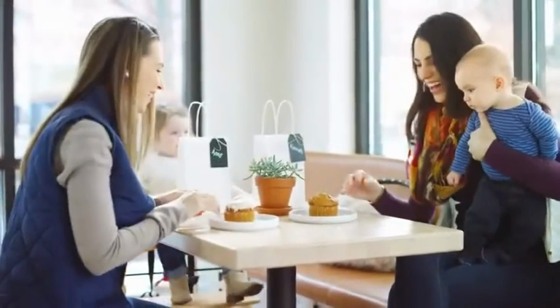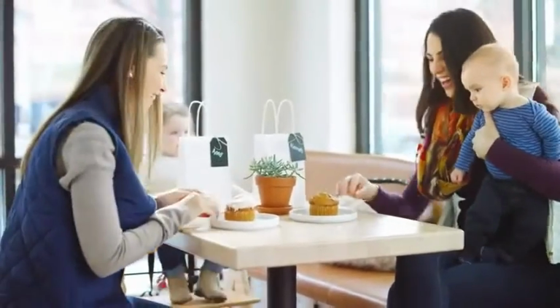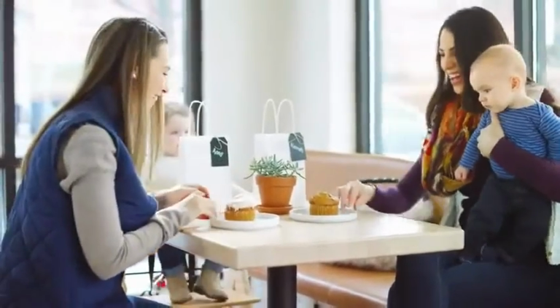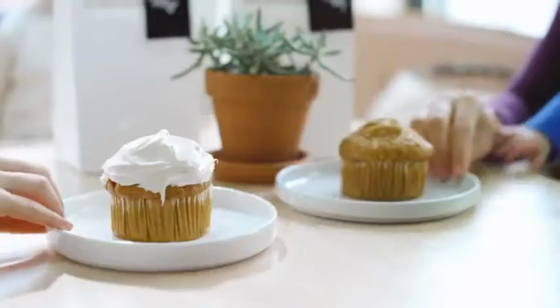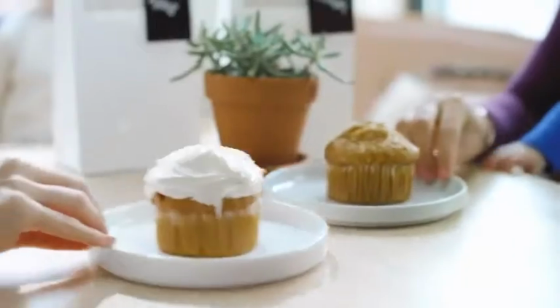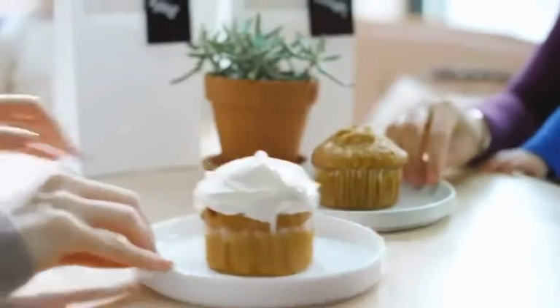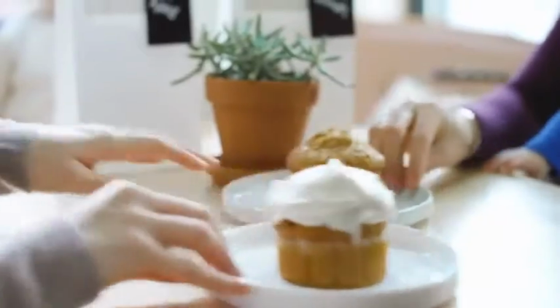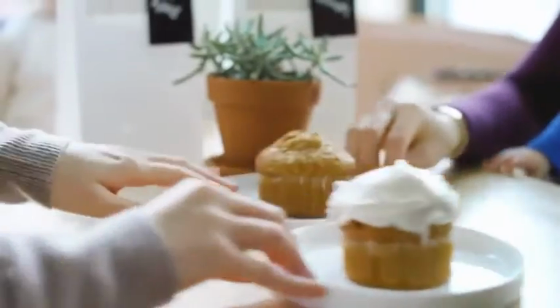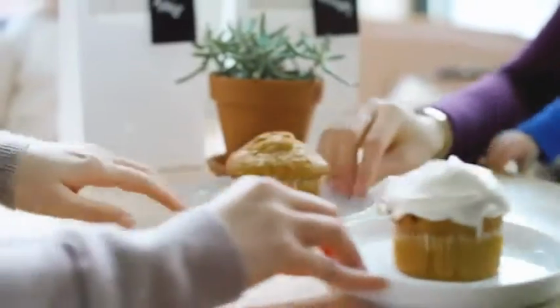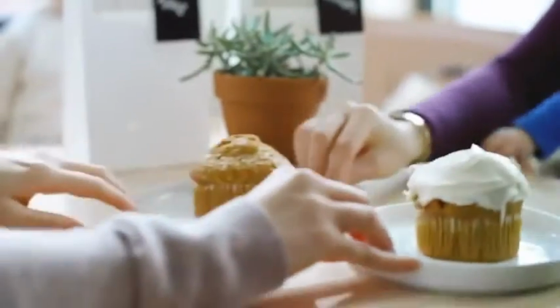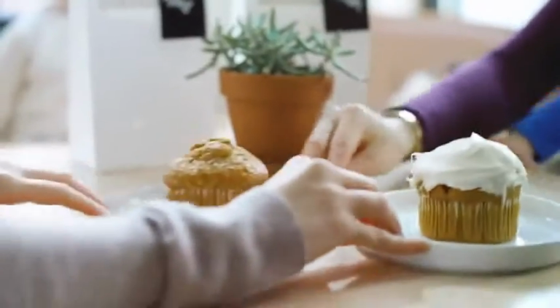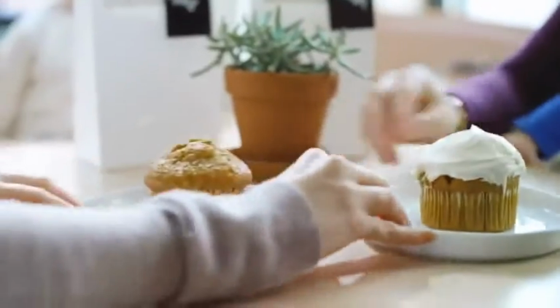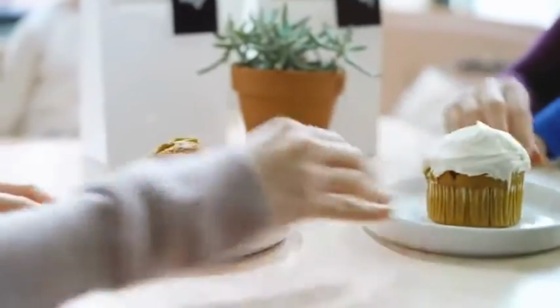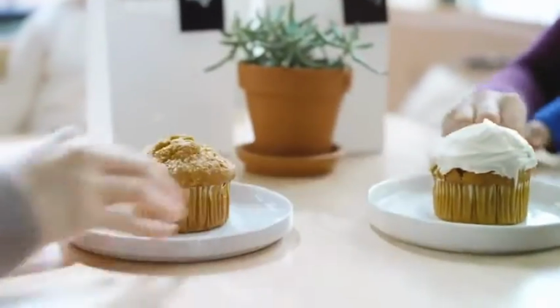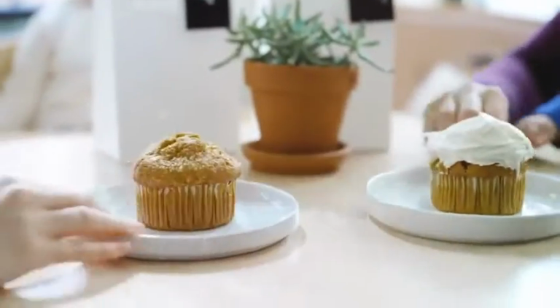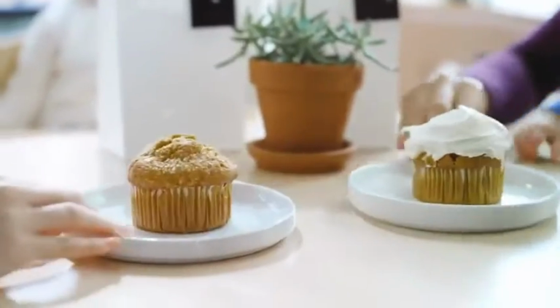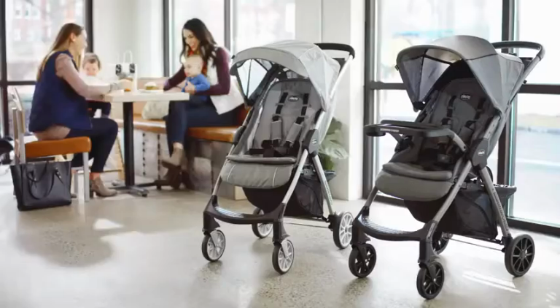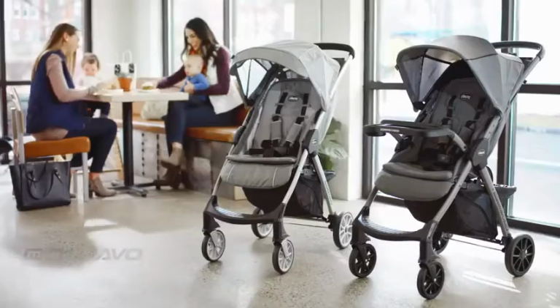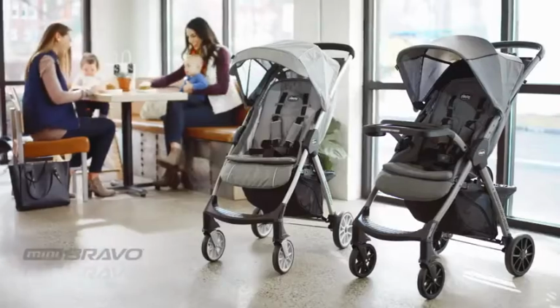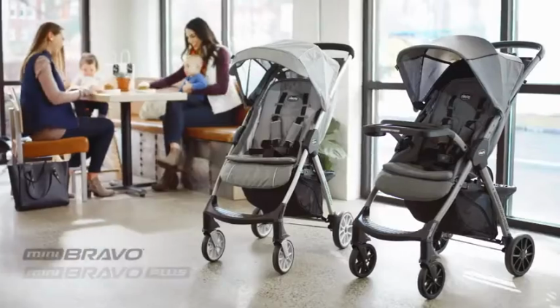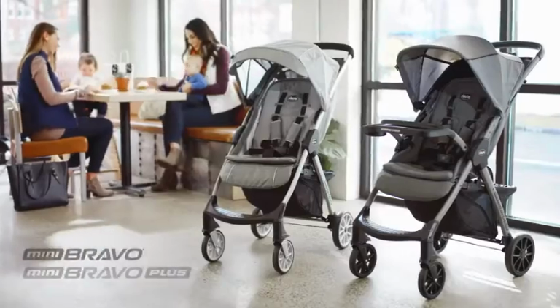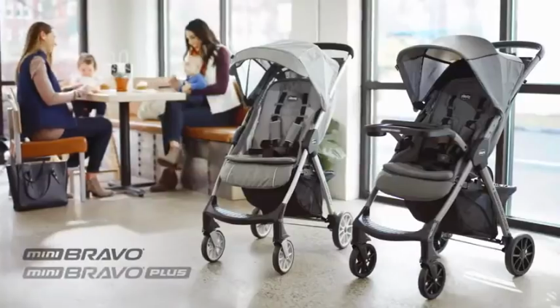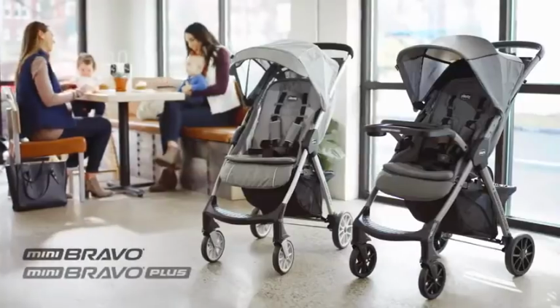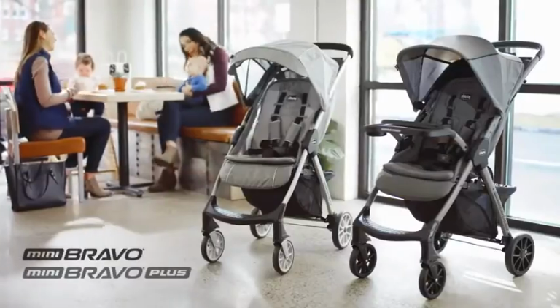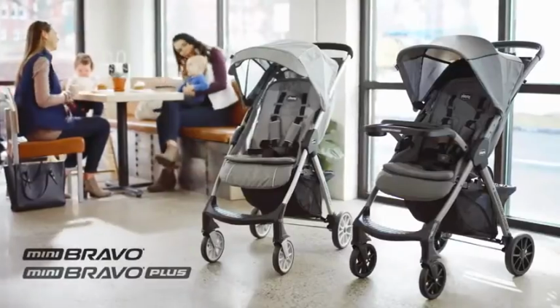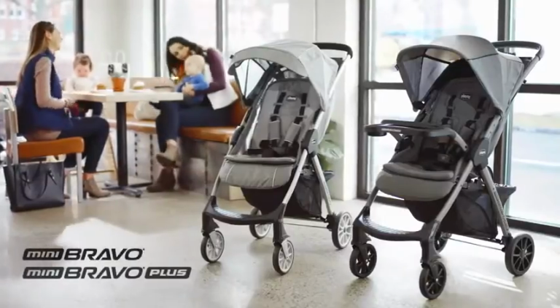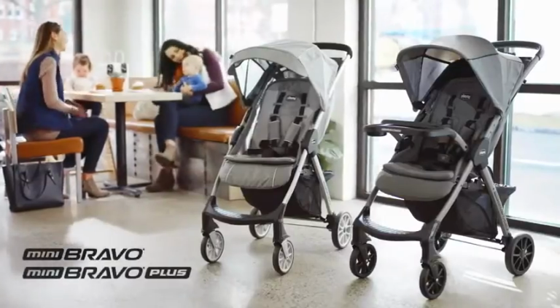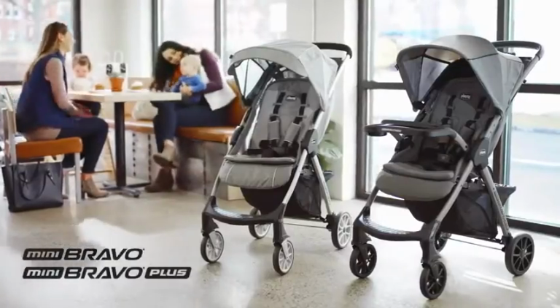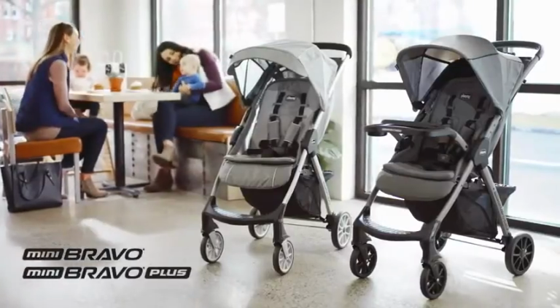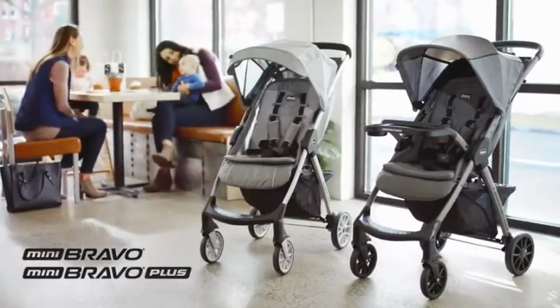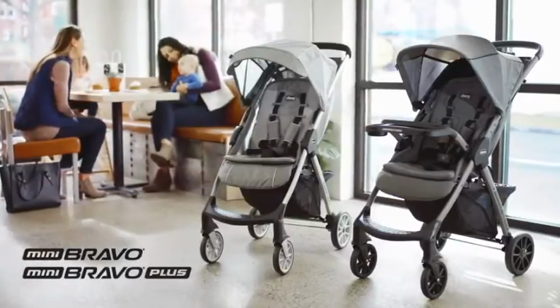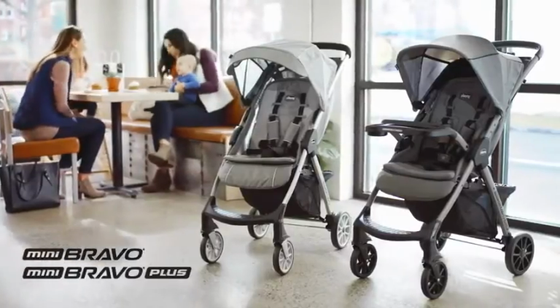Mini Bravo and Mini Bravo Plus from Chicco. Pick the one that's right for you.